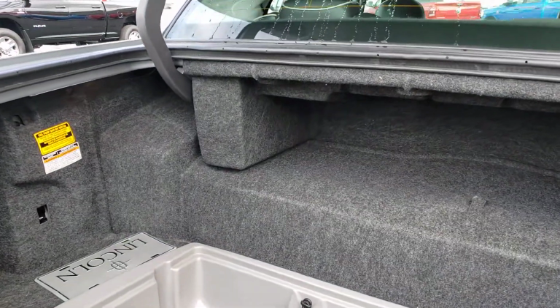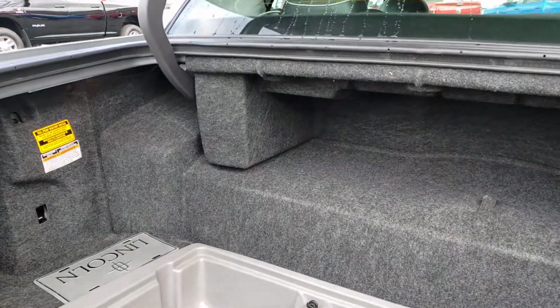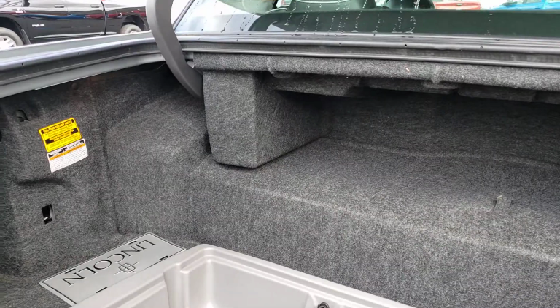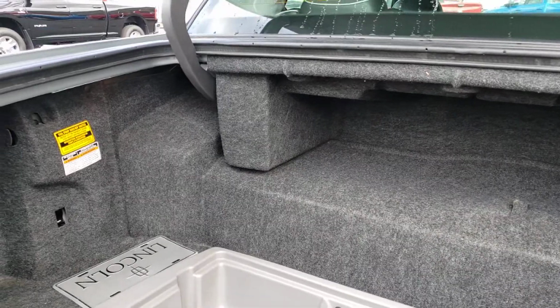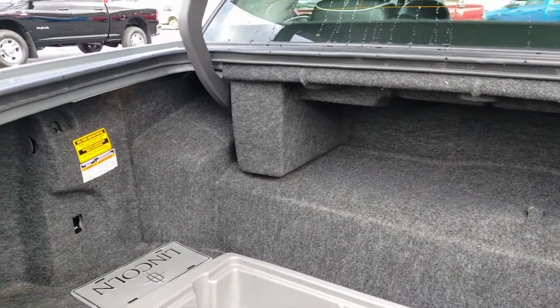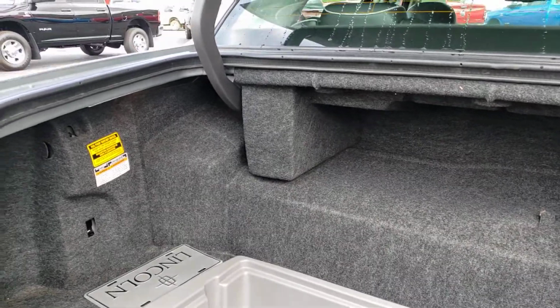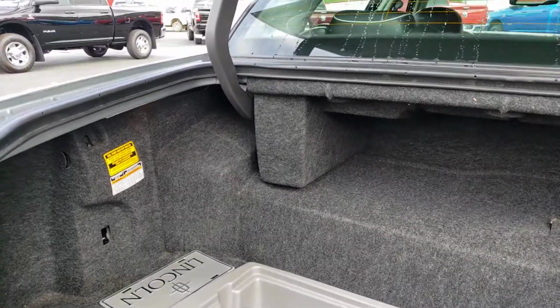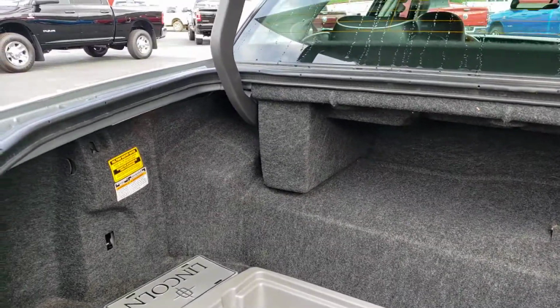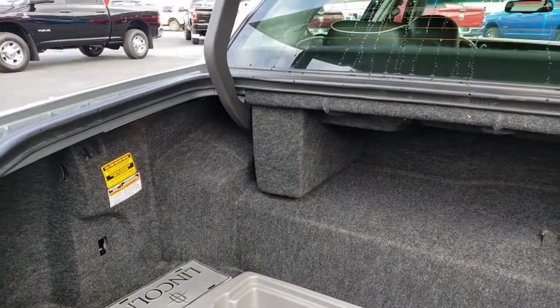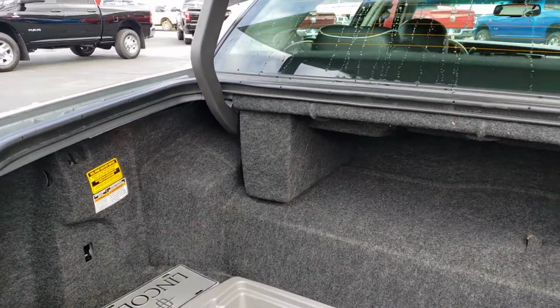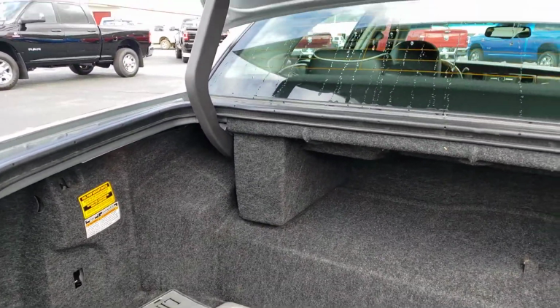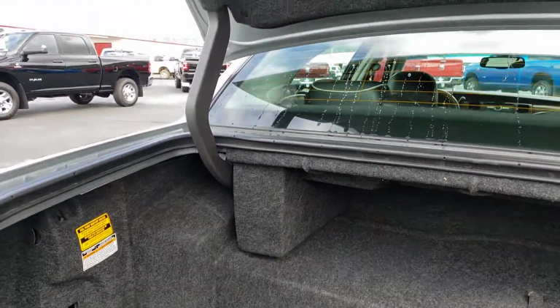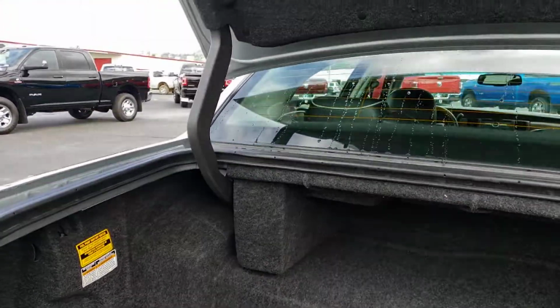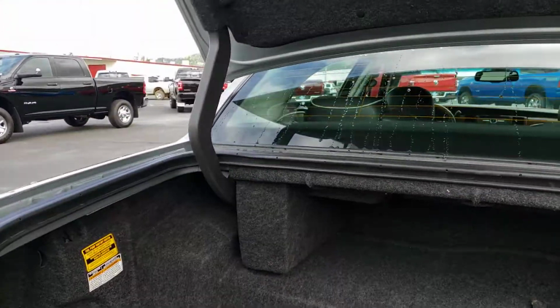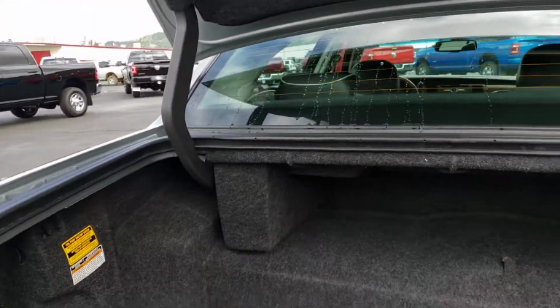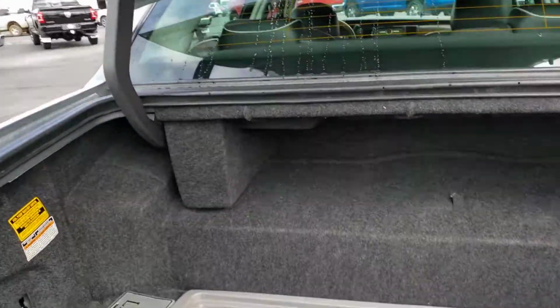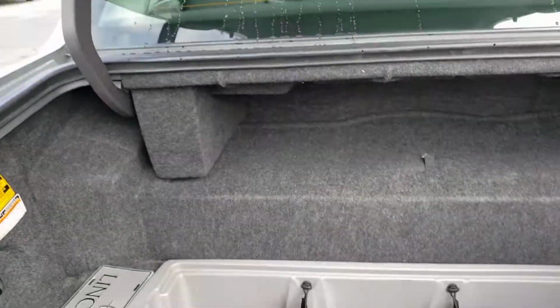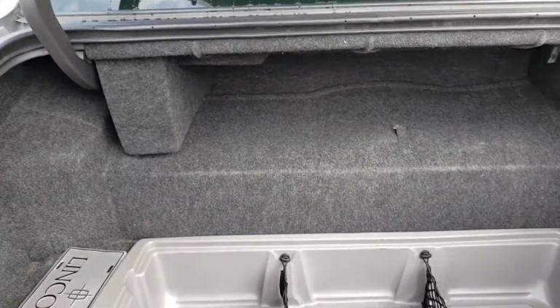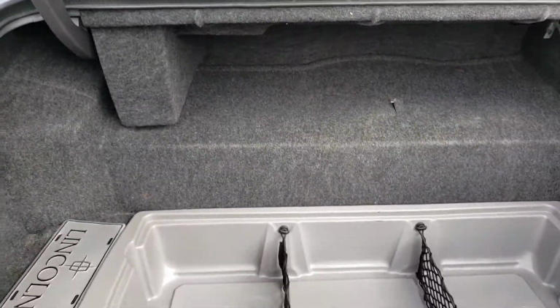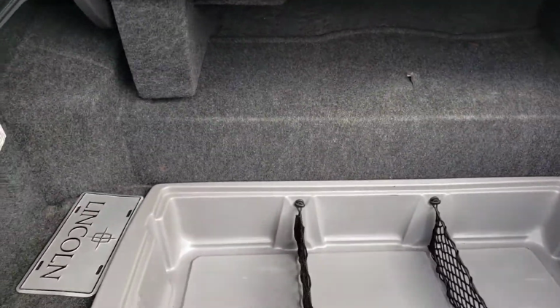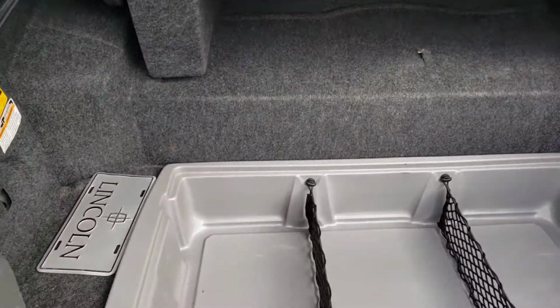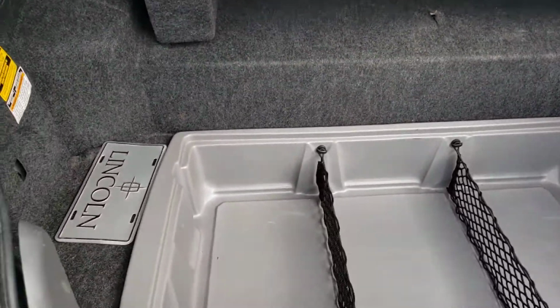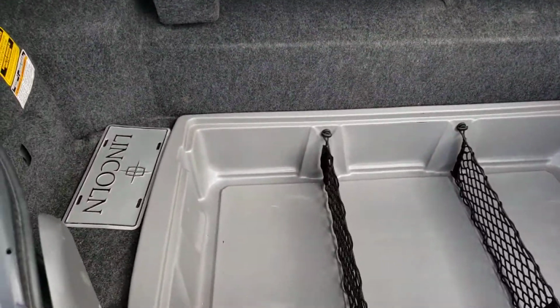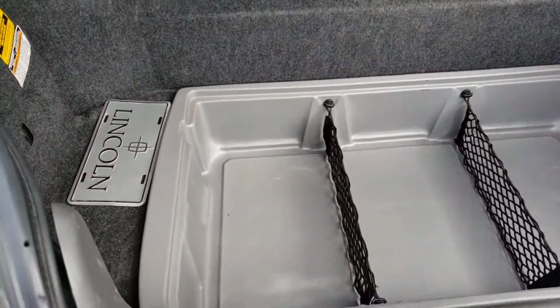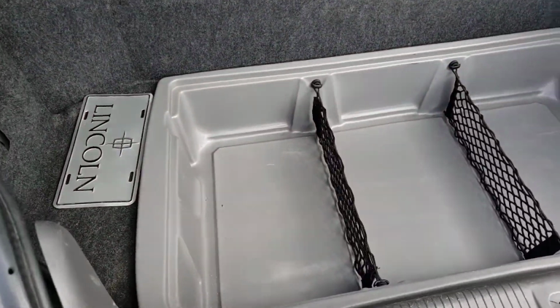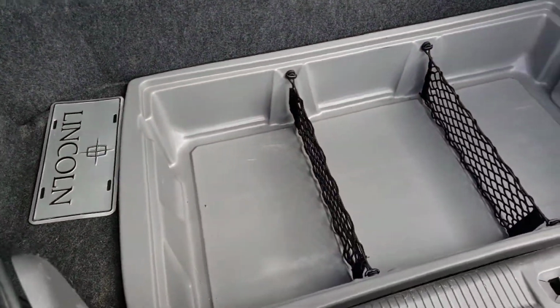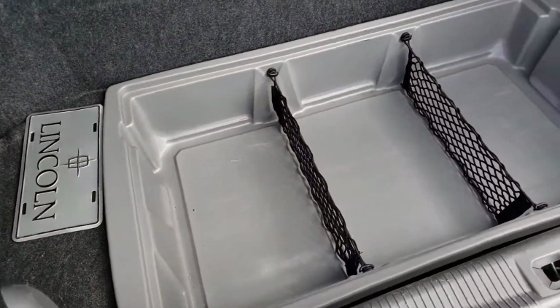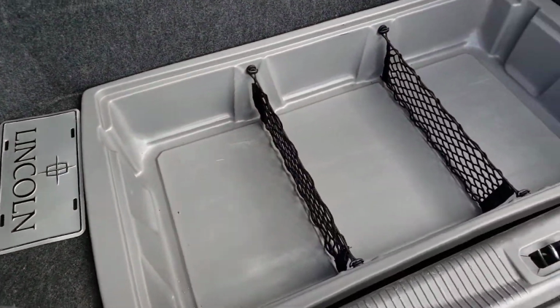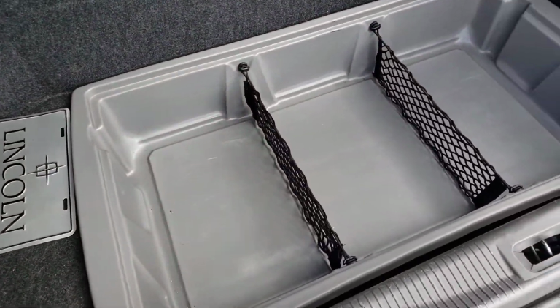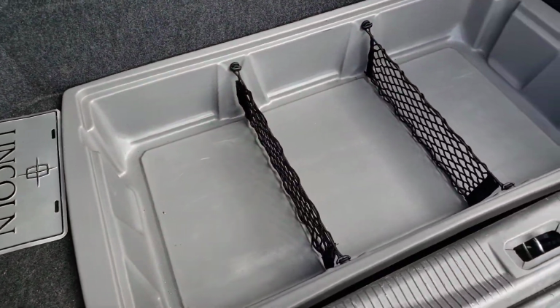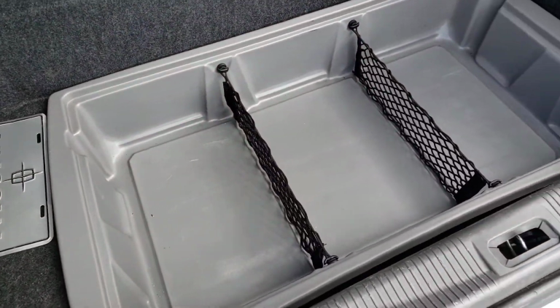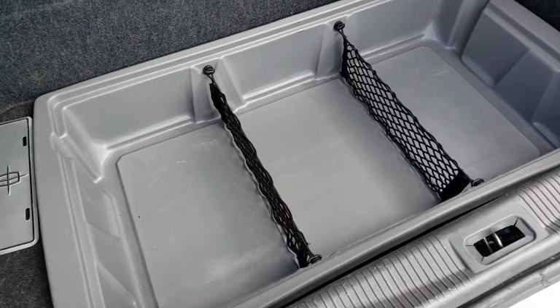Here's the boot, however I don't believe I have the top to this anymore.